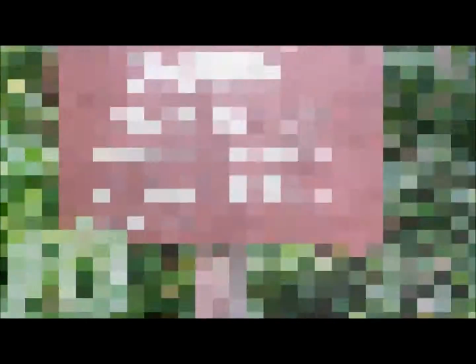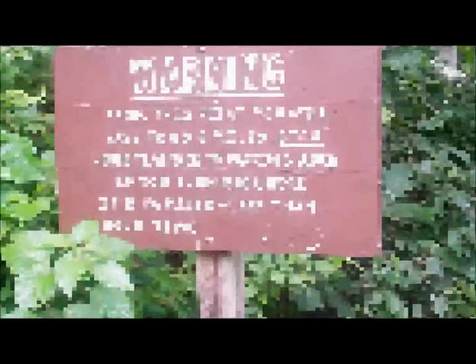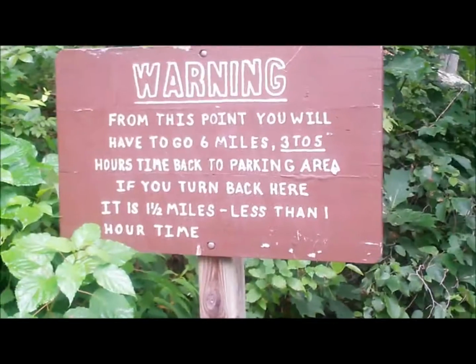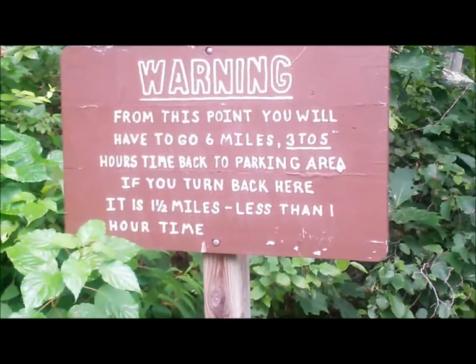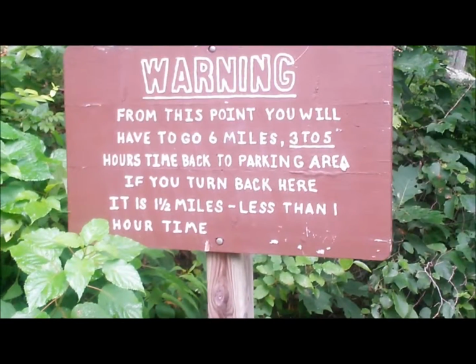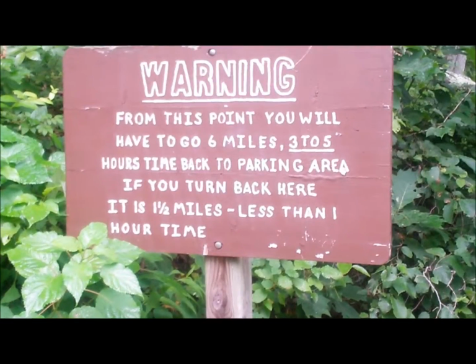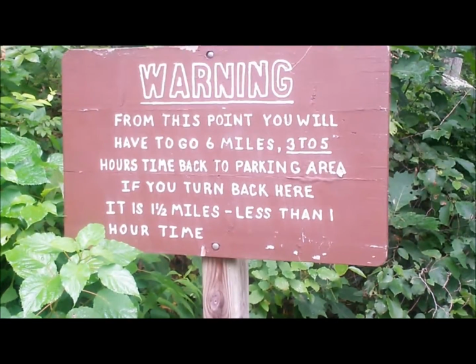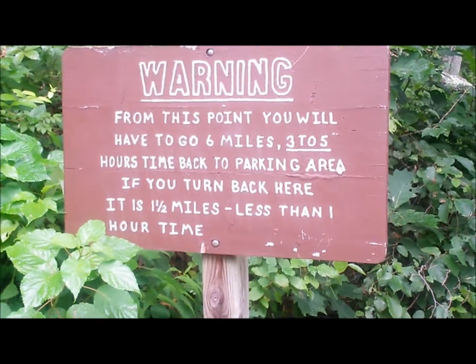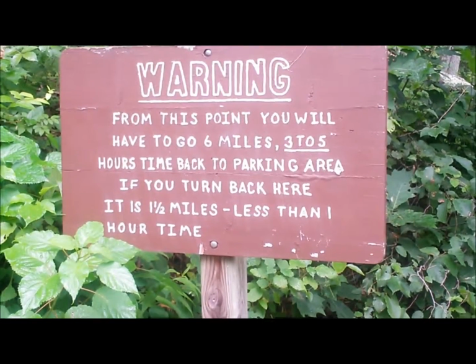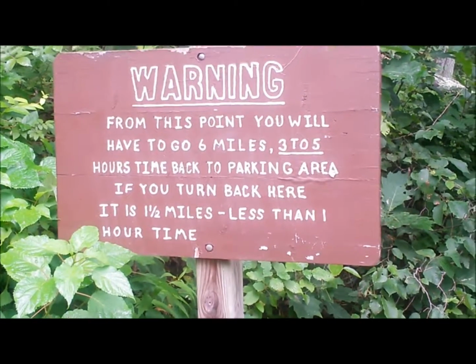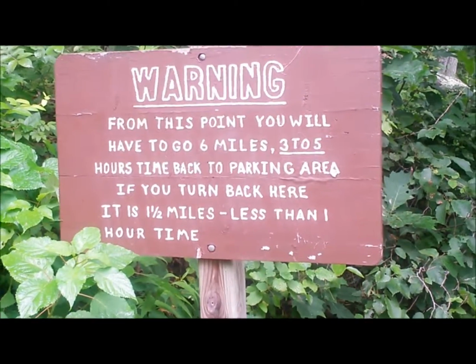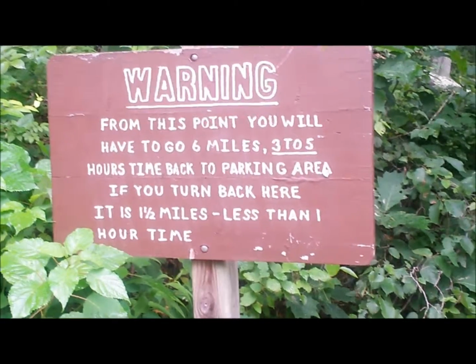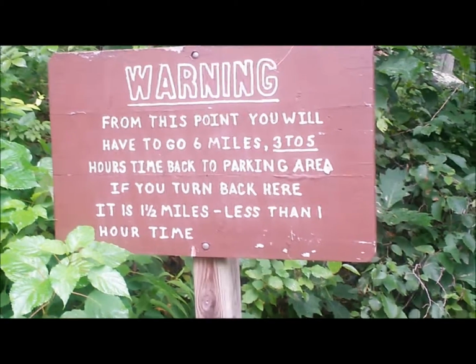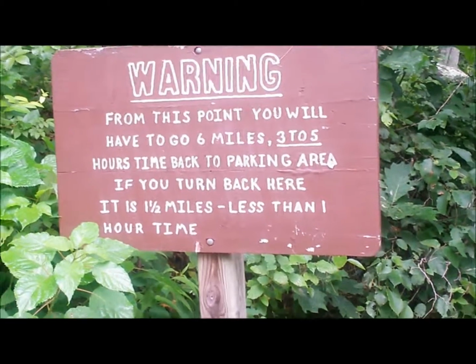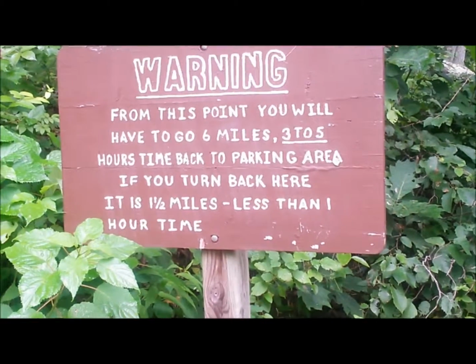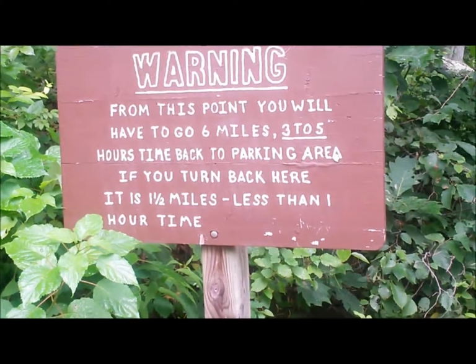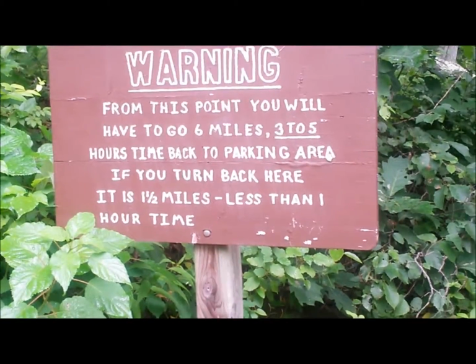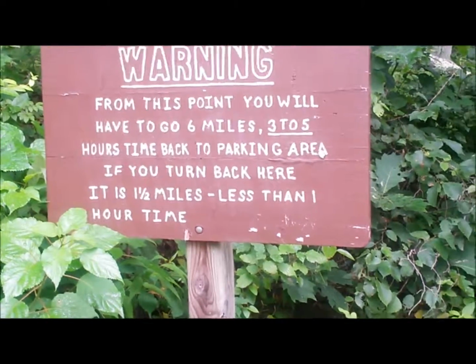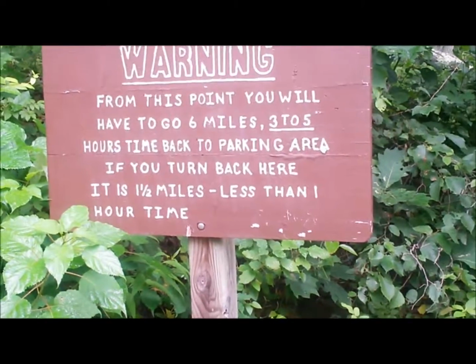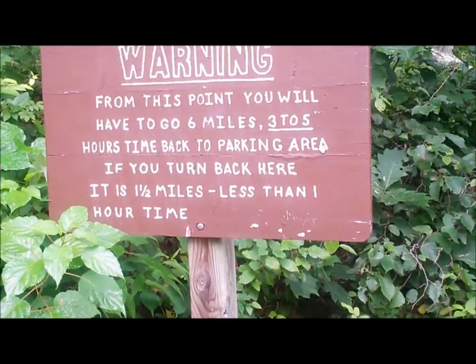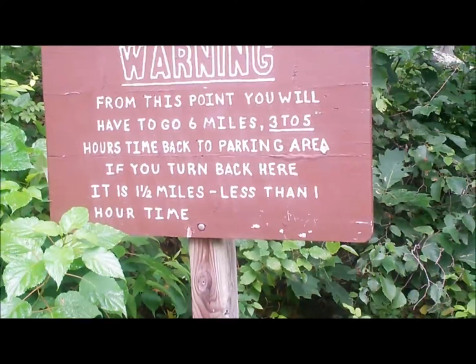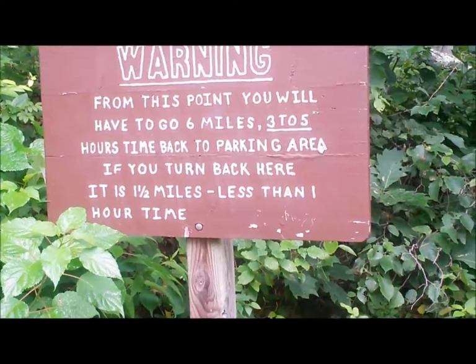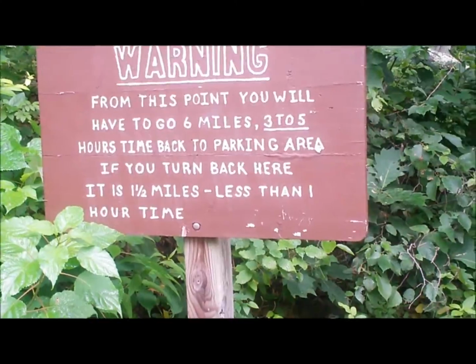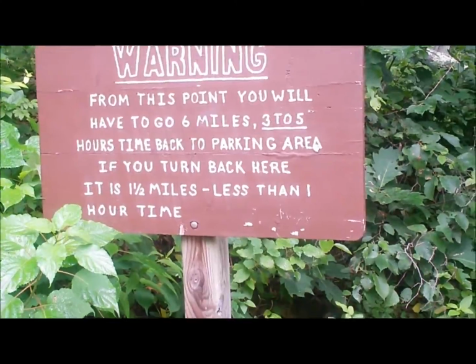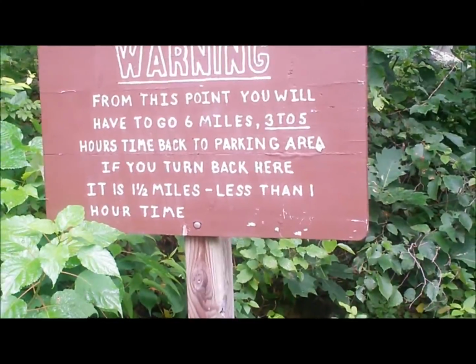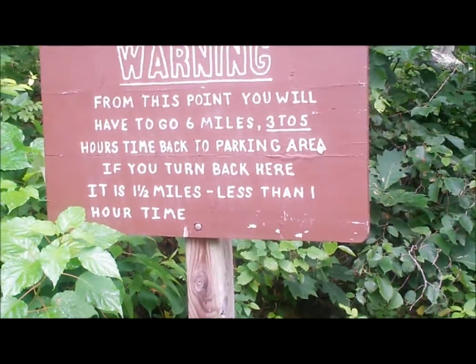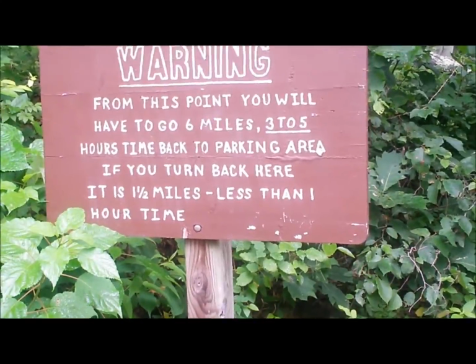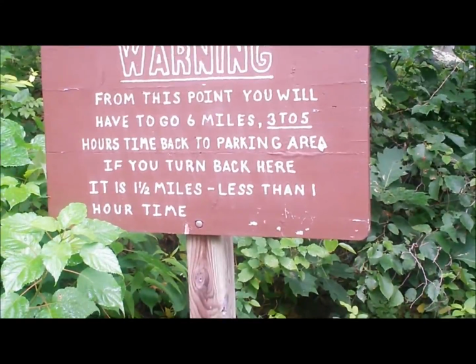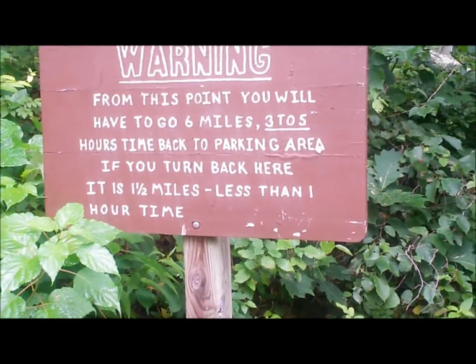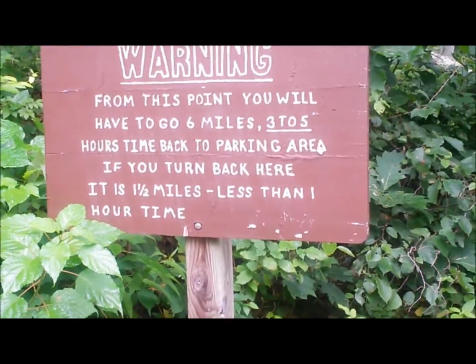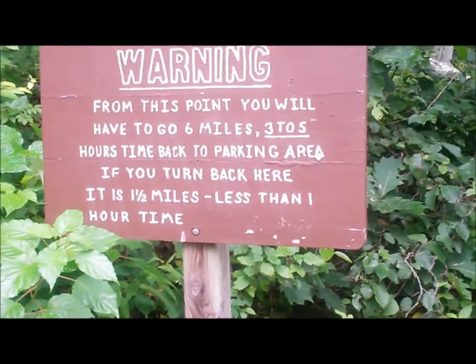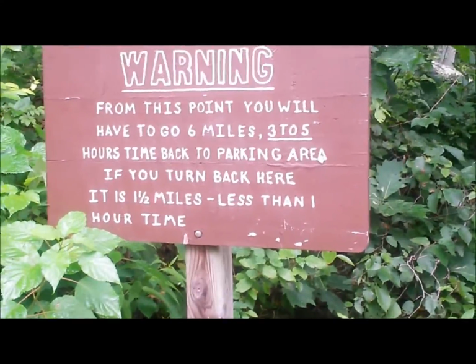Just past the beach area there, you come upon this sign. Looks like the point of no return for the lakeshore trail.